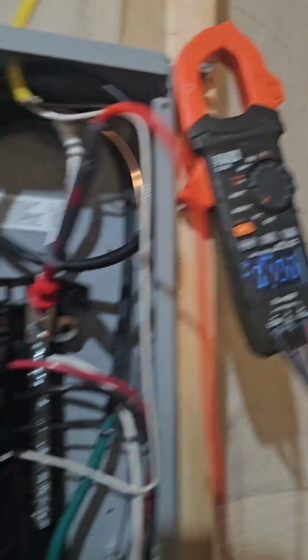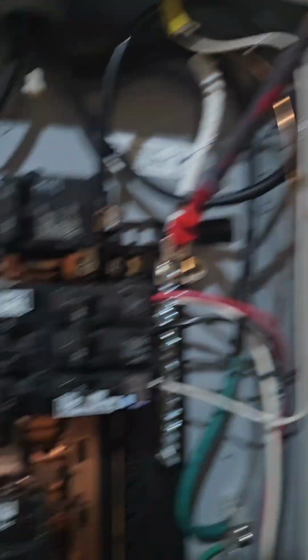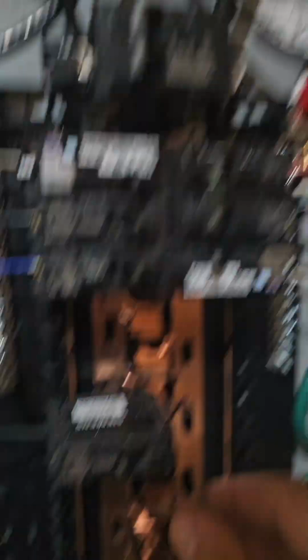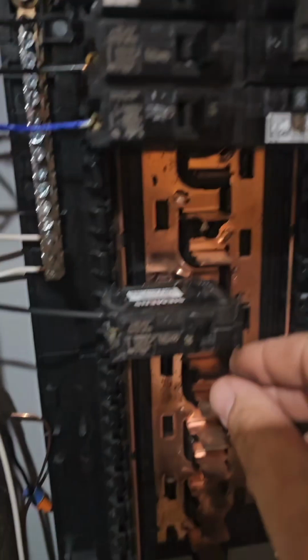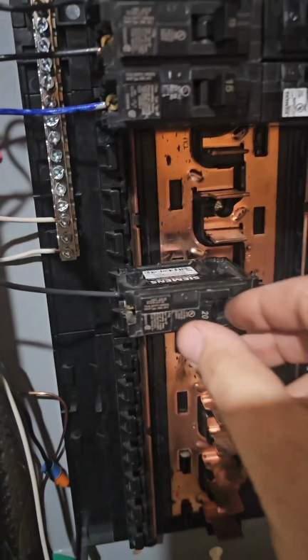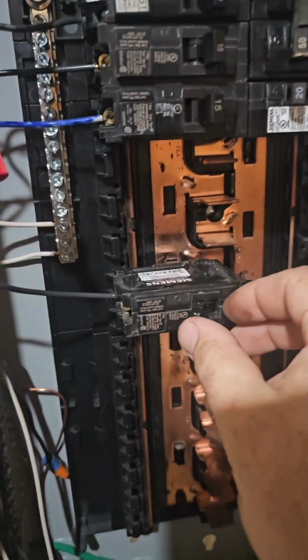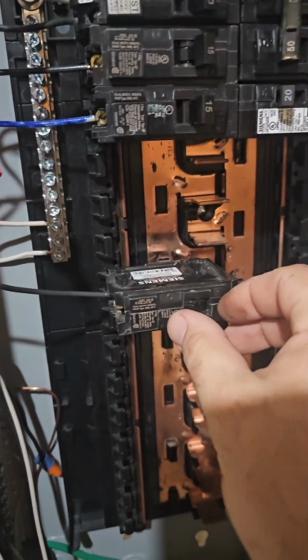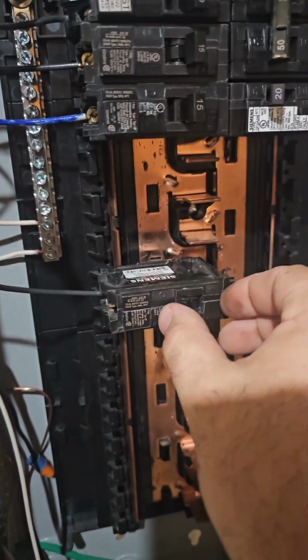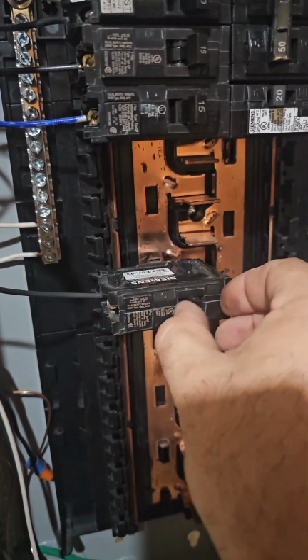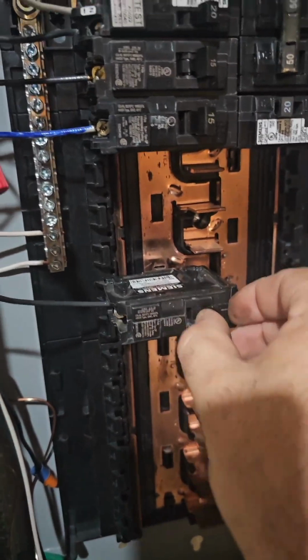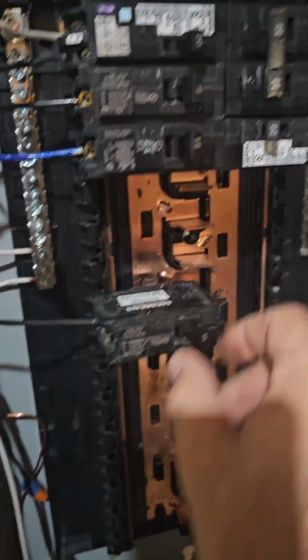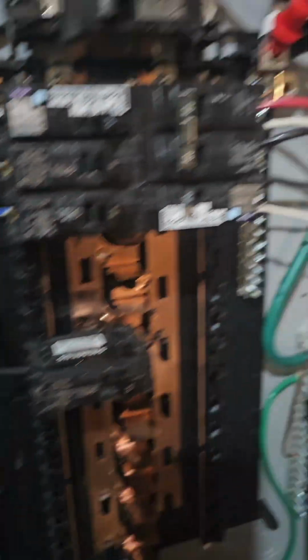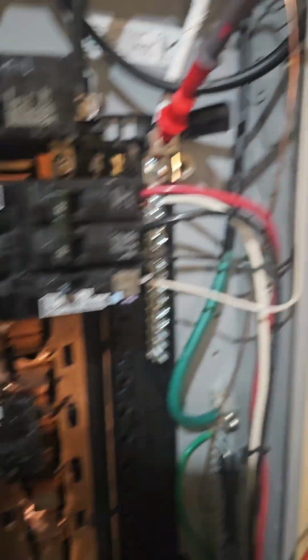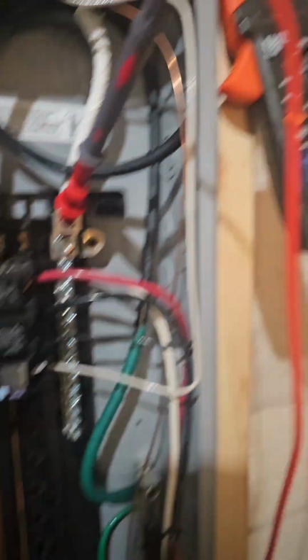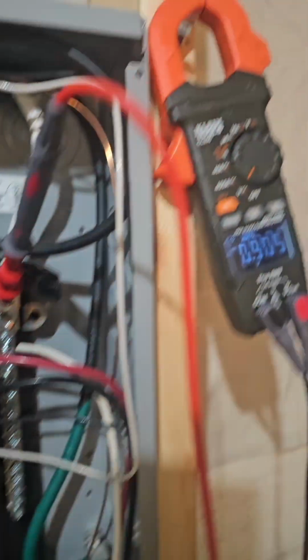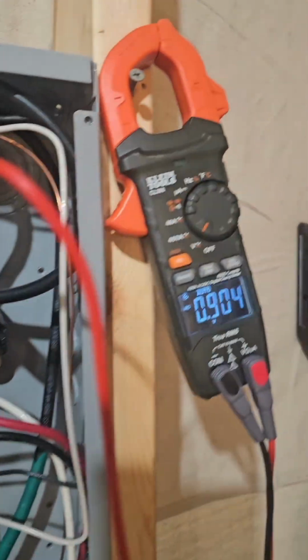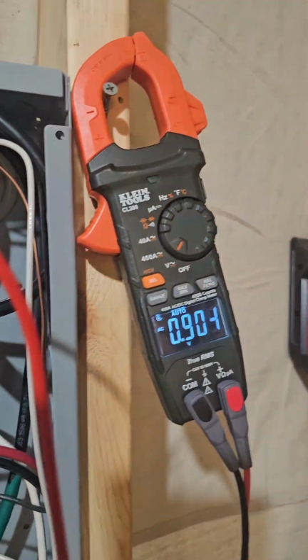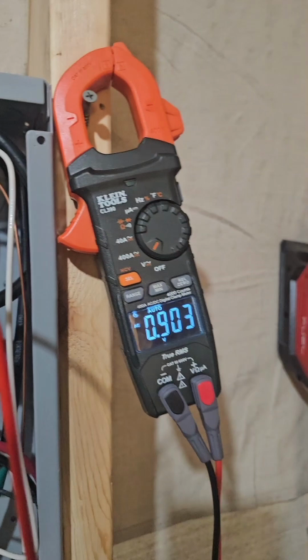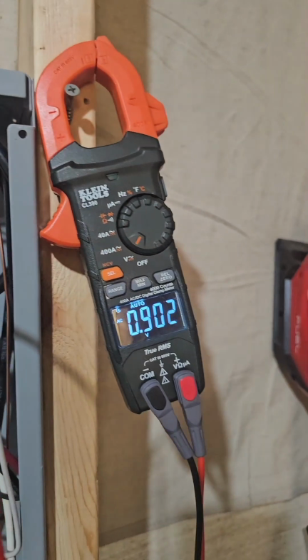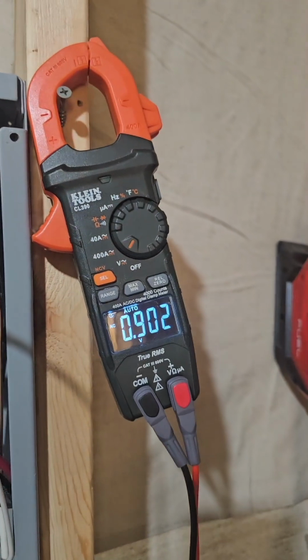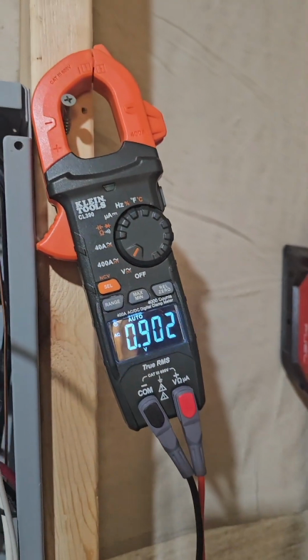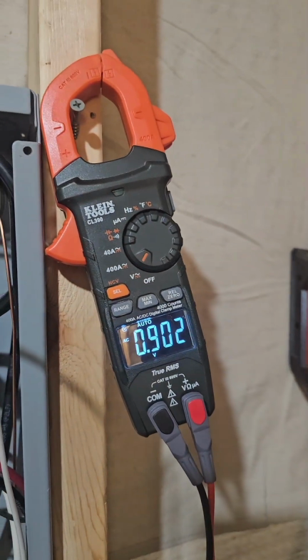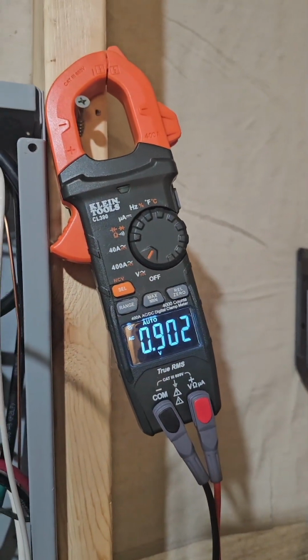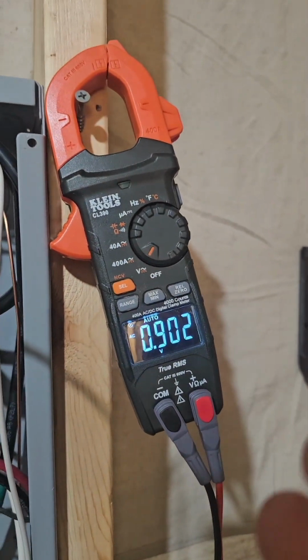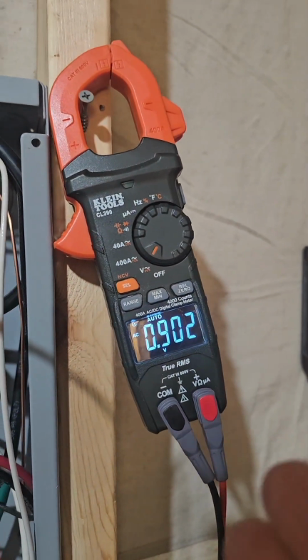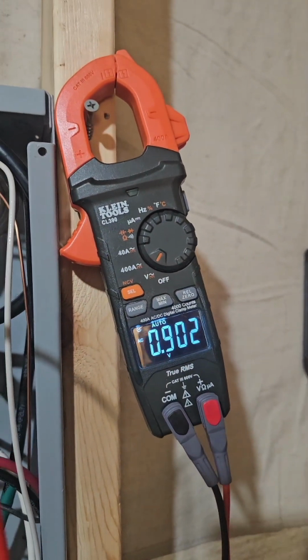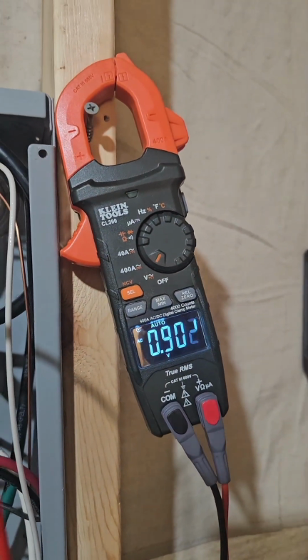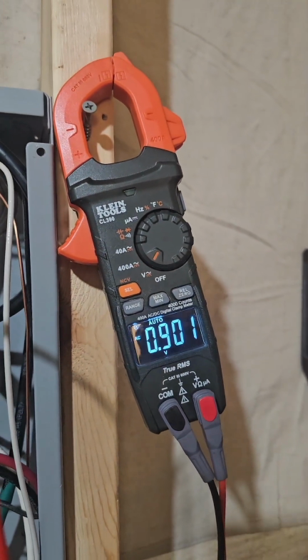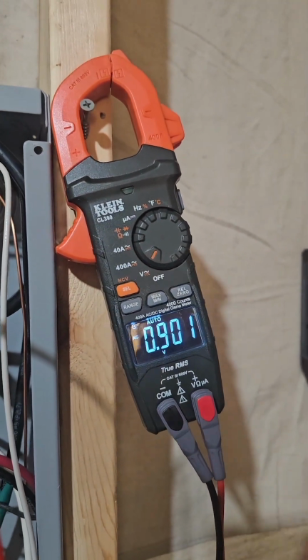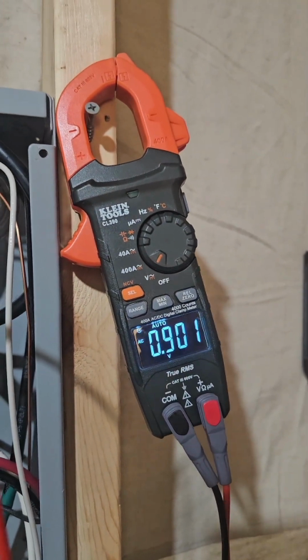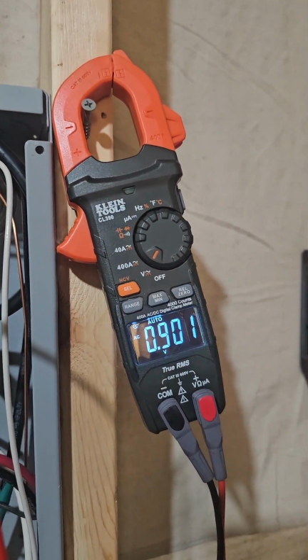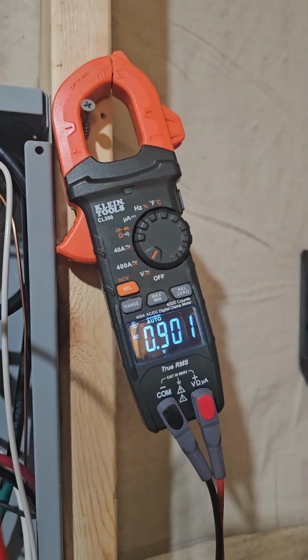But if I turn on this breaker, which turns on a hot plate, we now have very nearly a full volt.